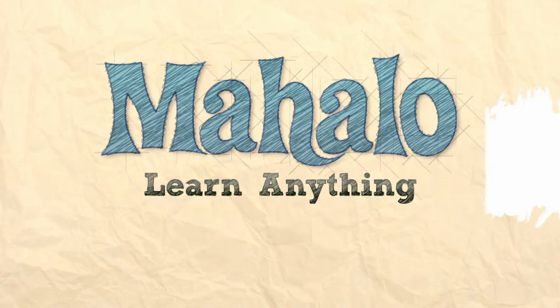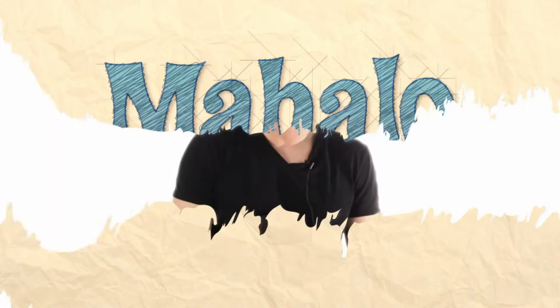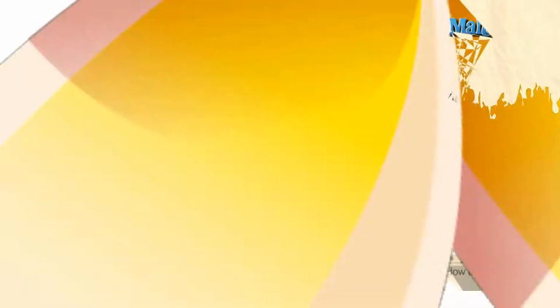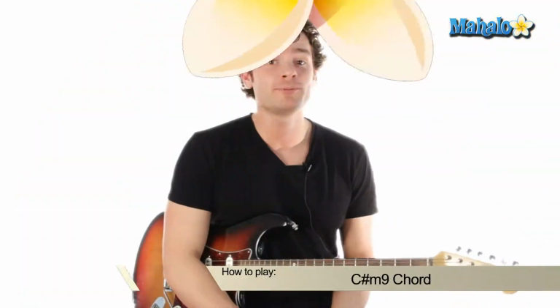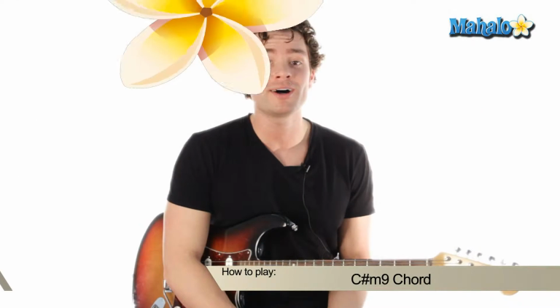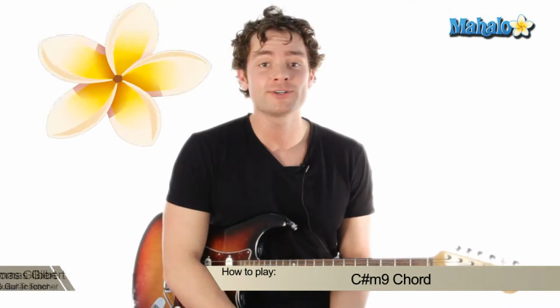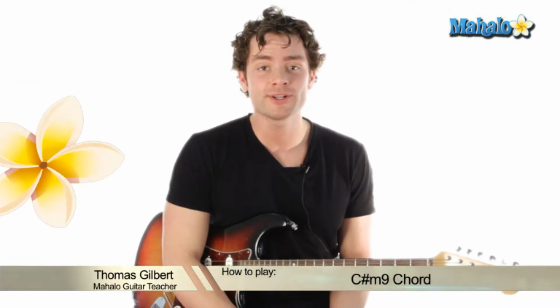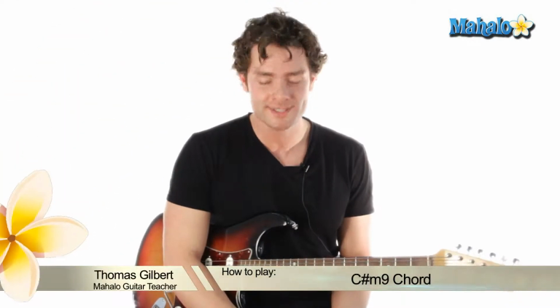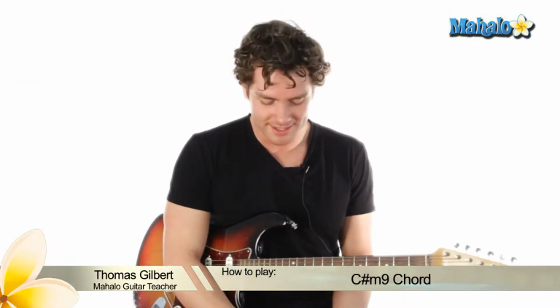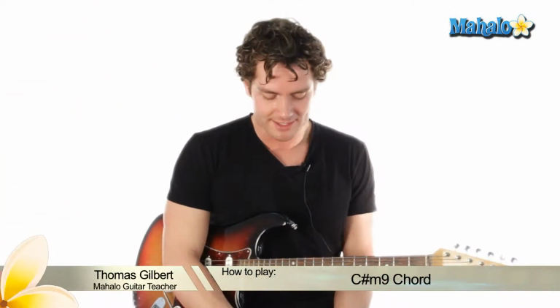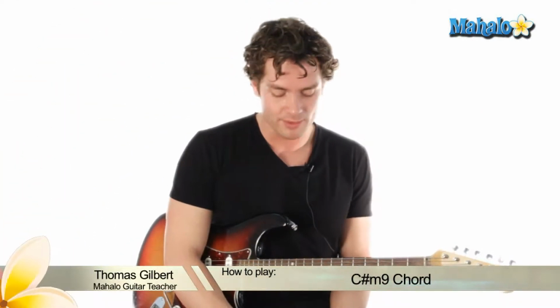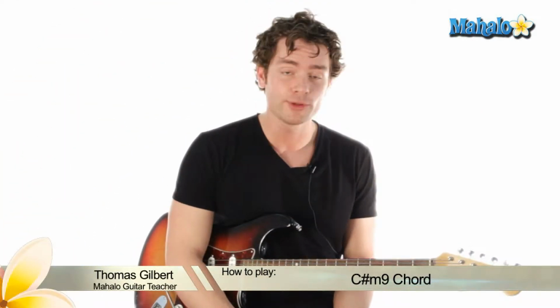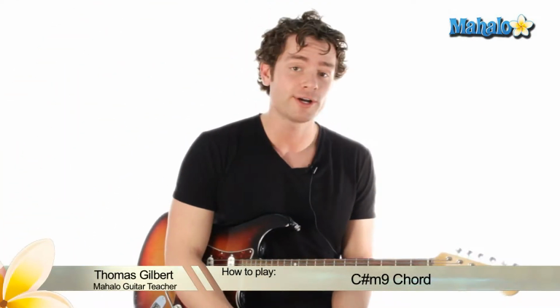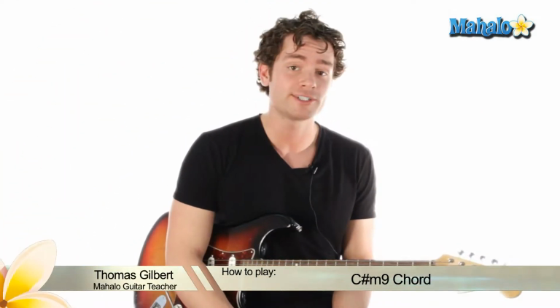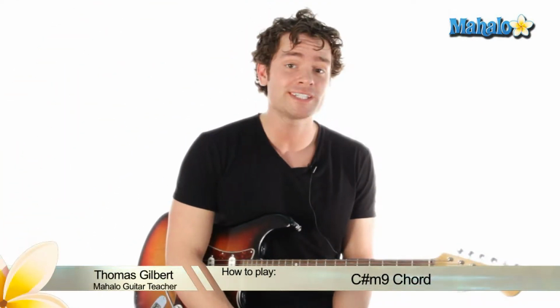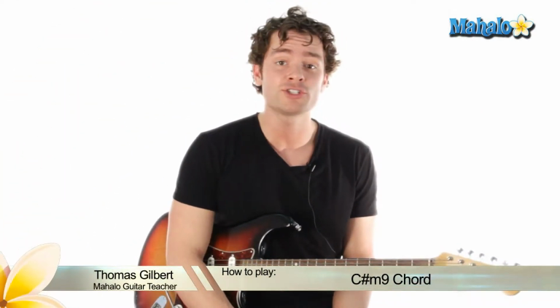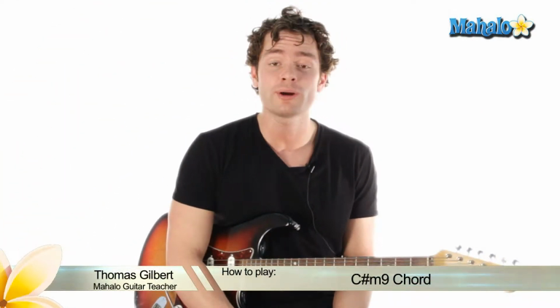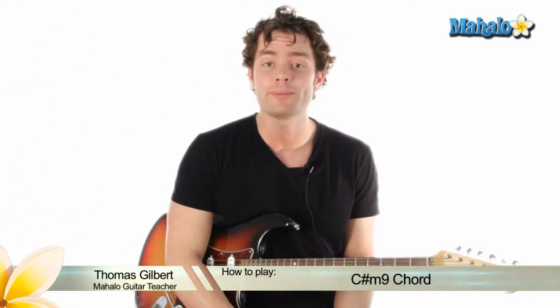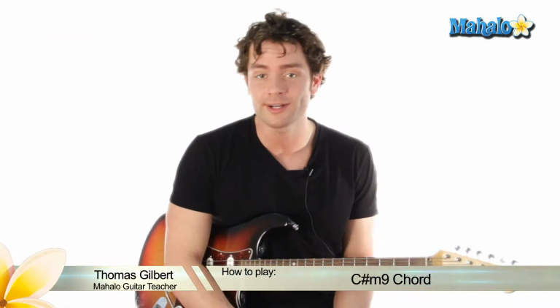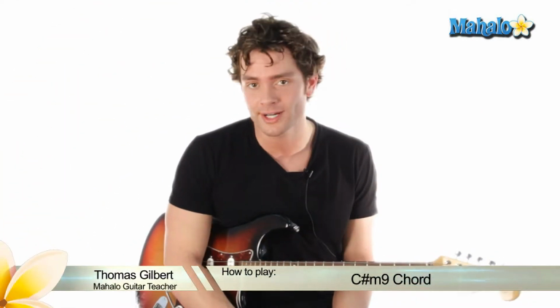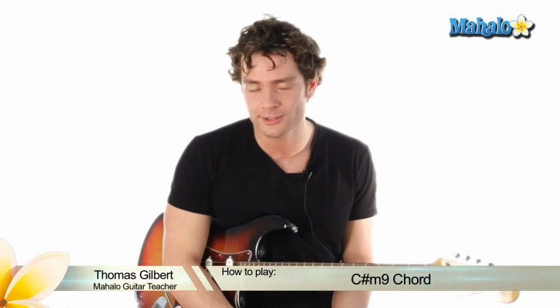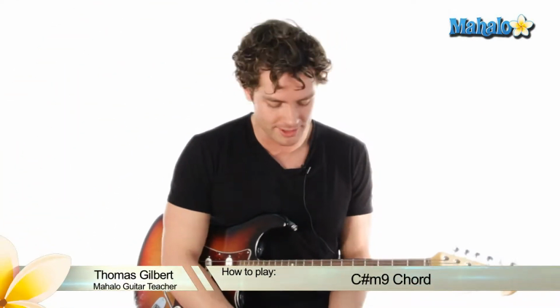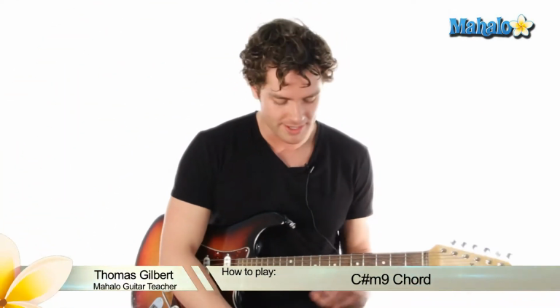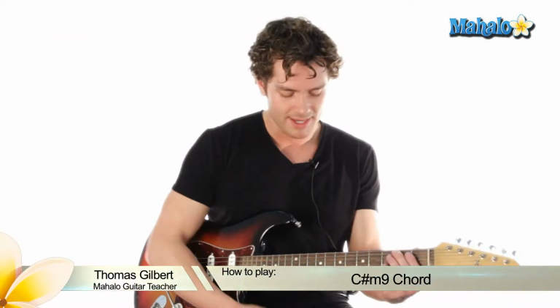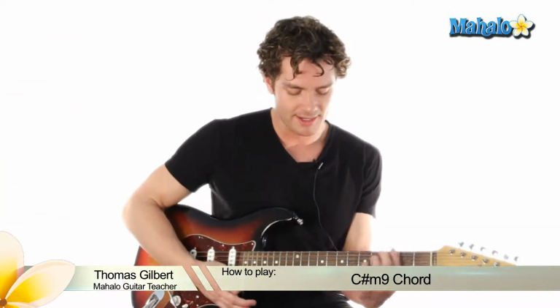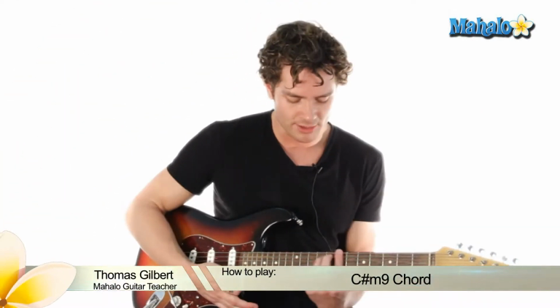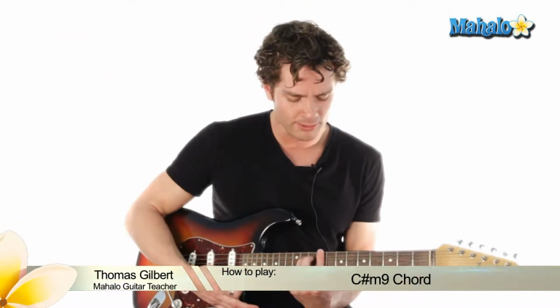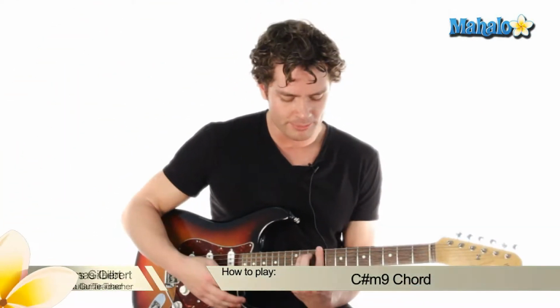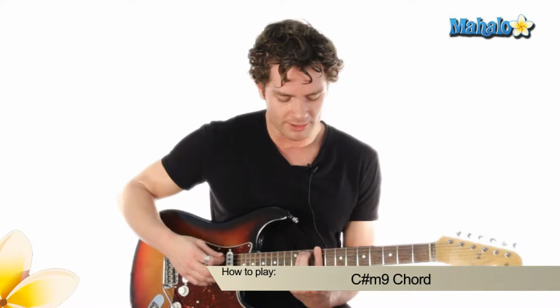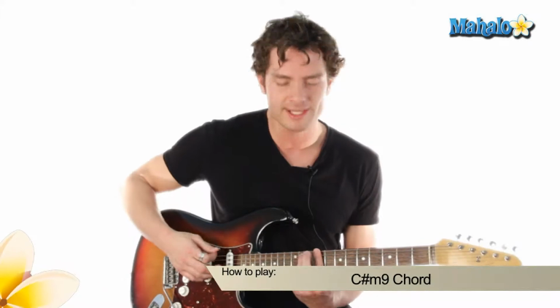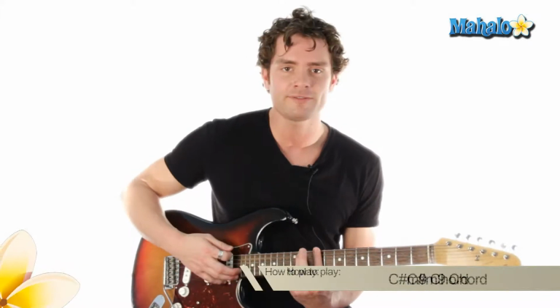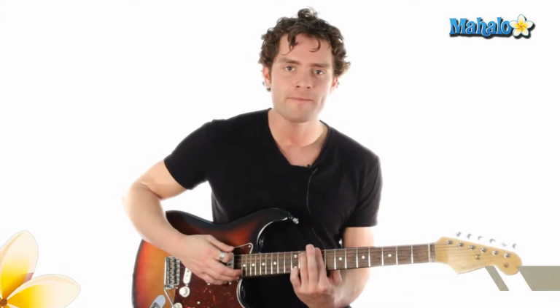Hi, welcome to Mahalo Guitar Lessons. Today, we're learning our C-sharp minor 9 chord, and it's all the way up here on the 9th fret.